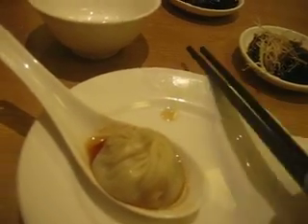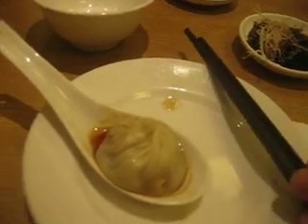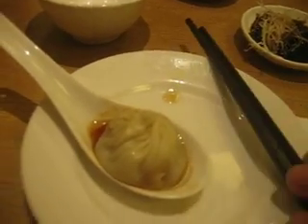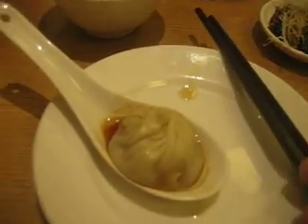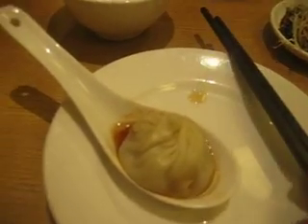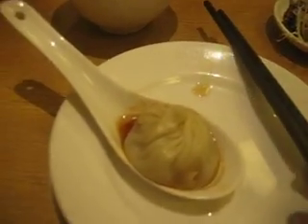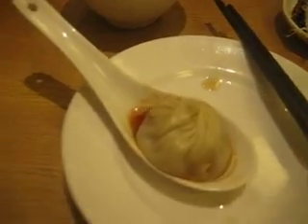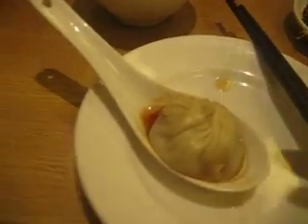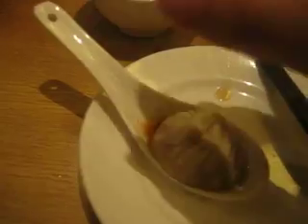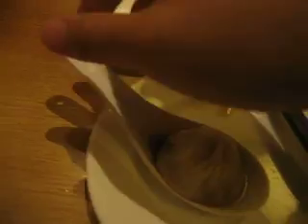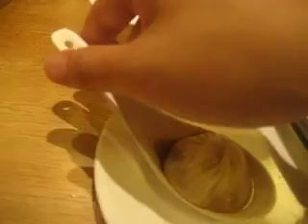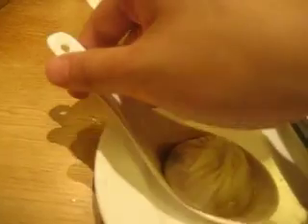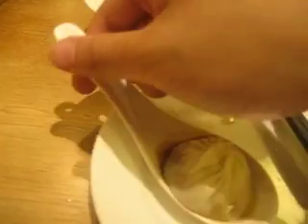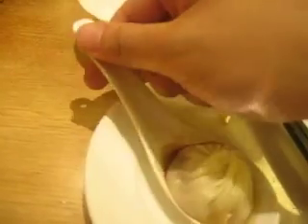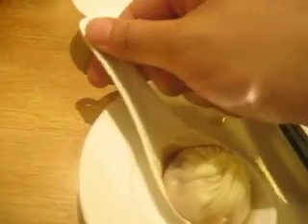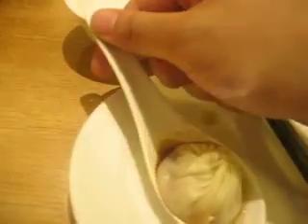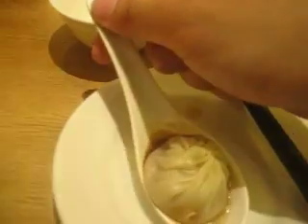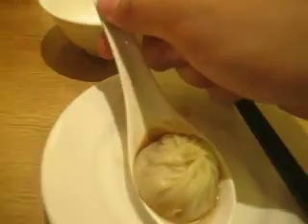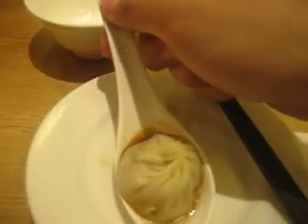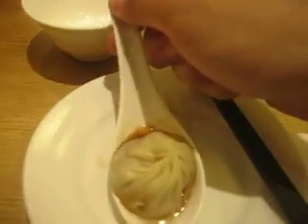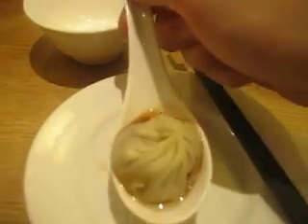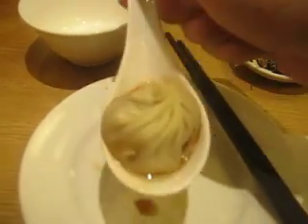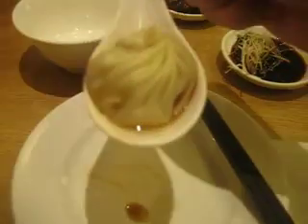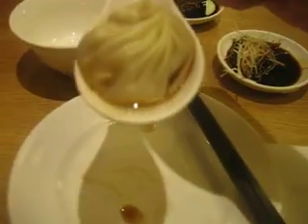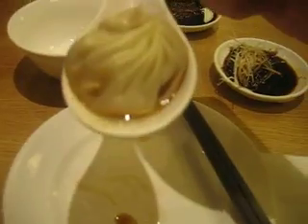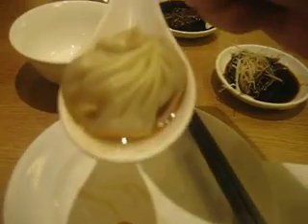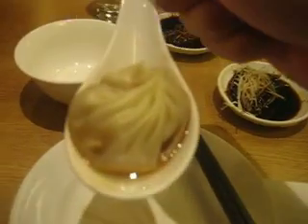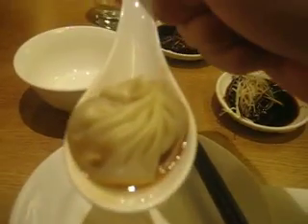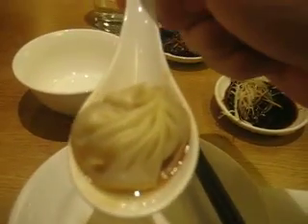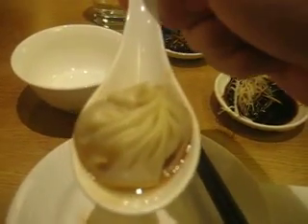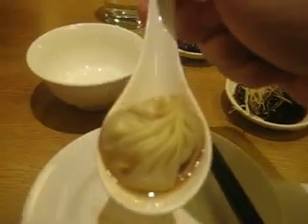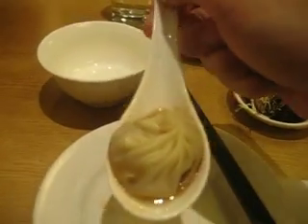So once it's here, it's ready to eat. Bon appétit.